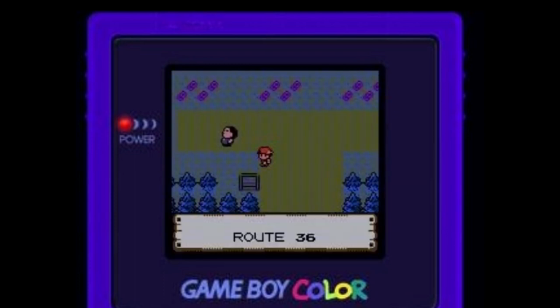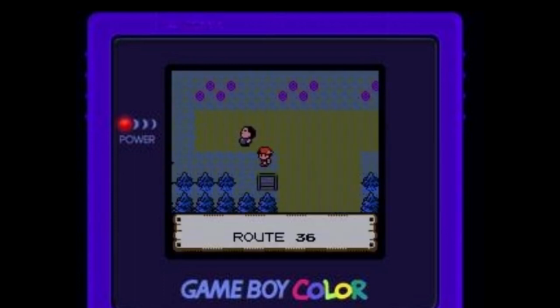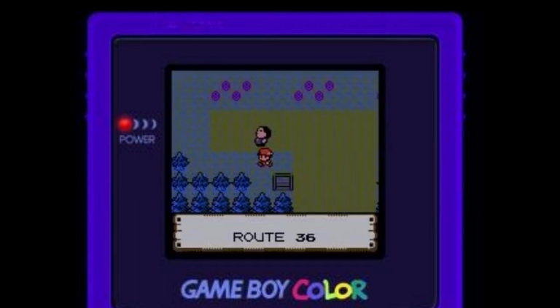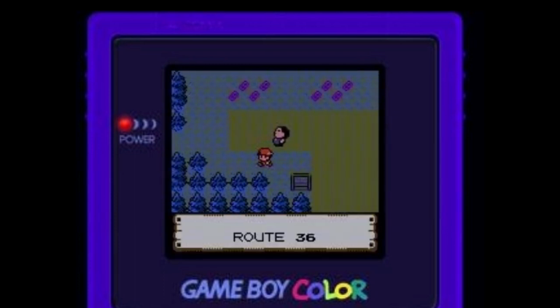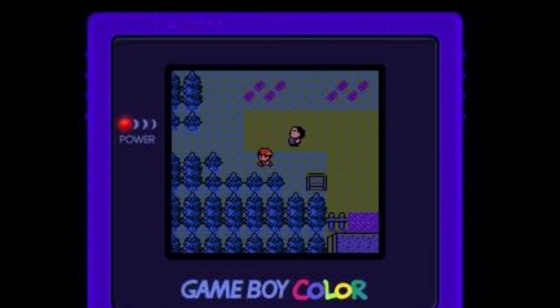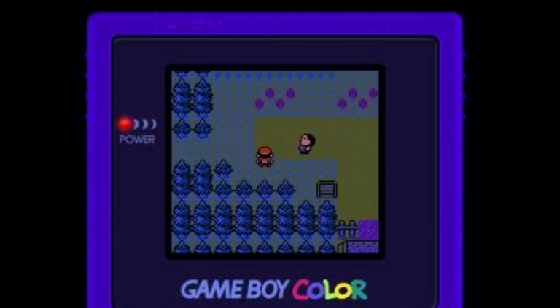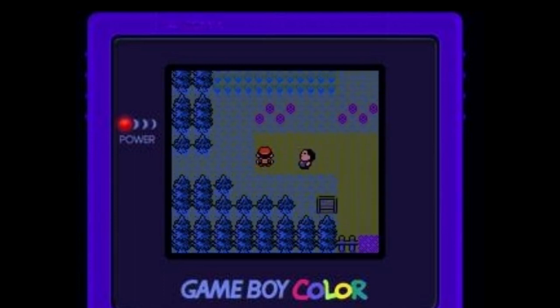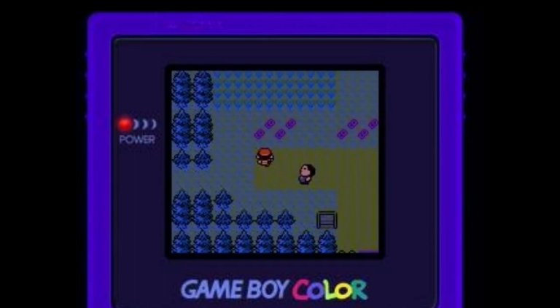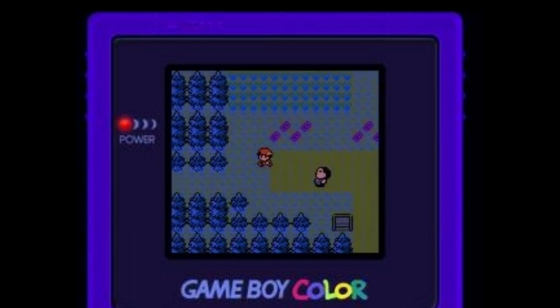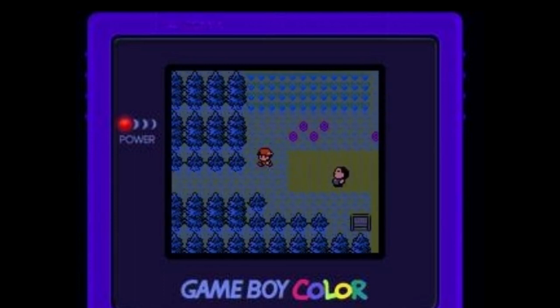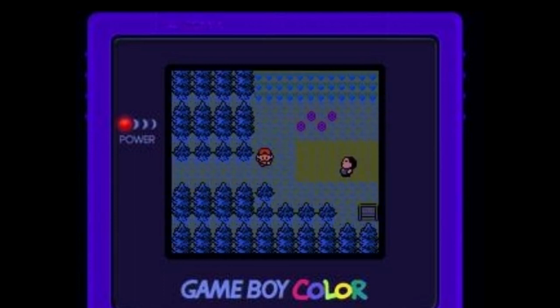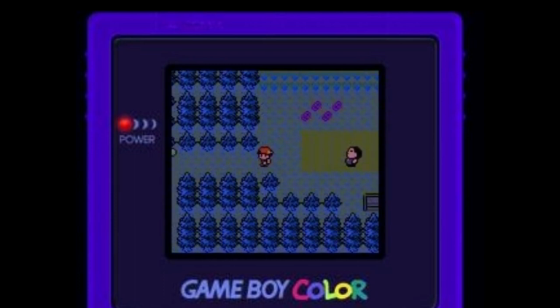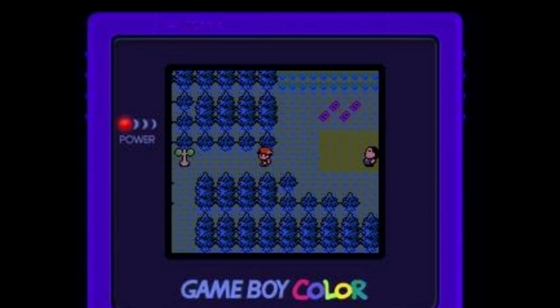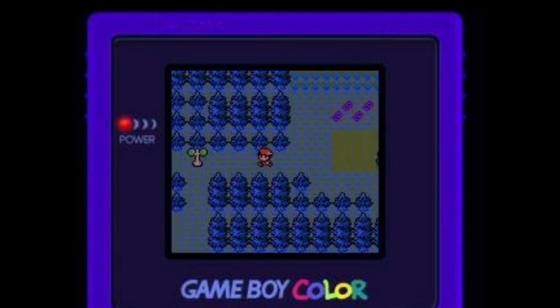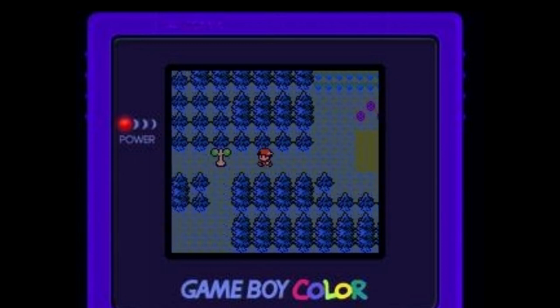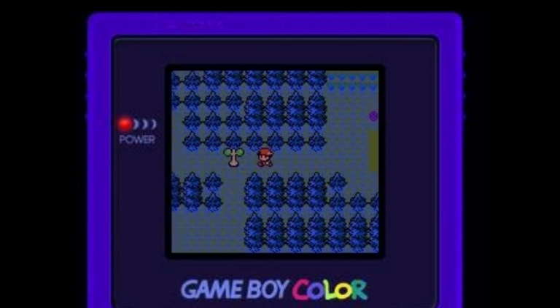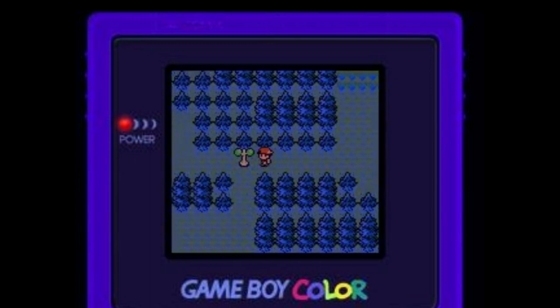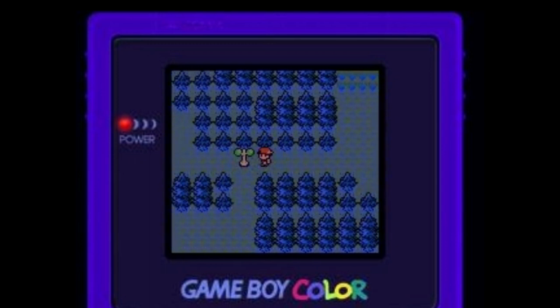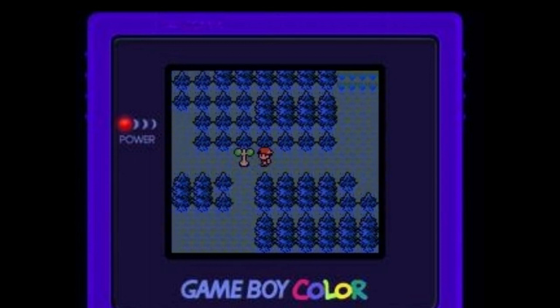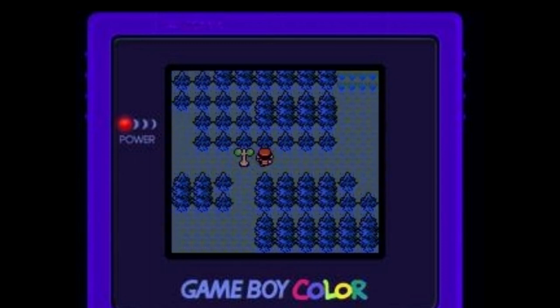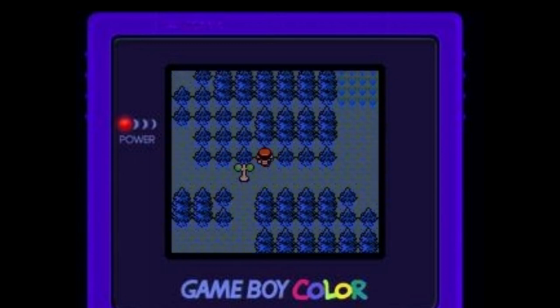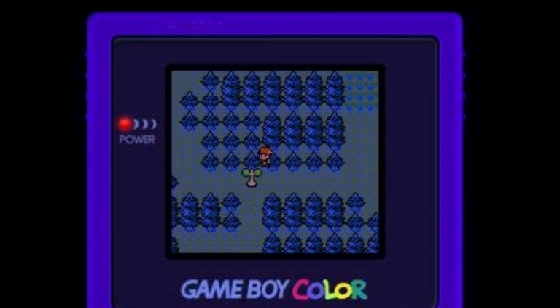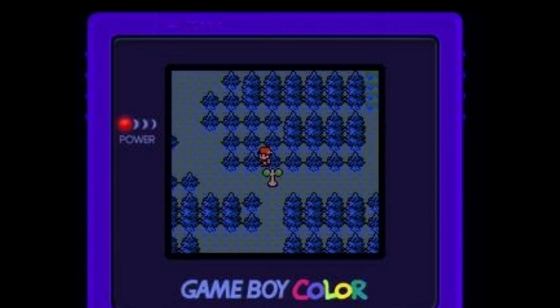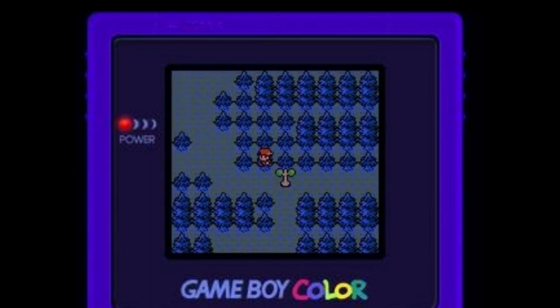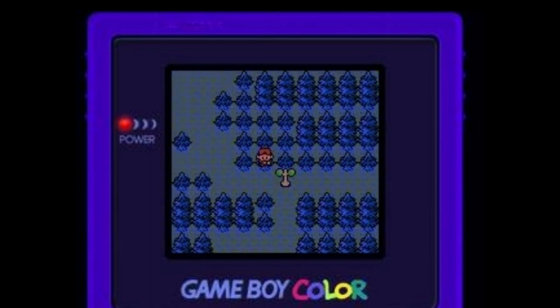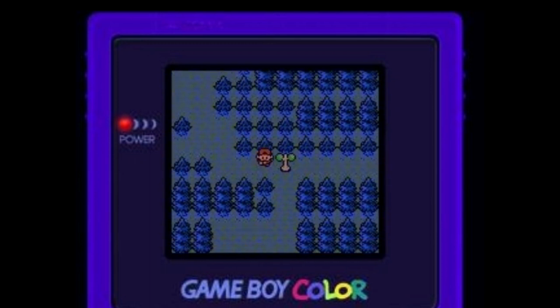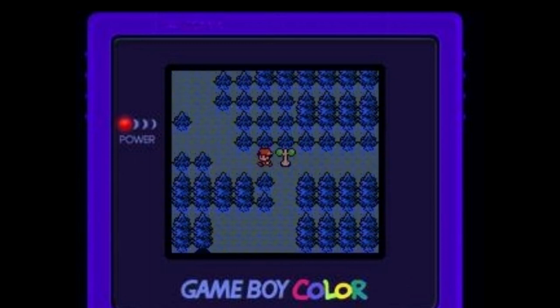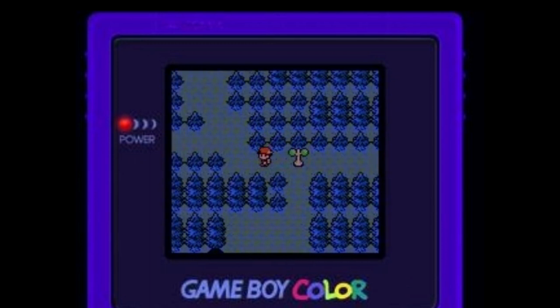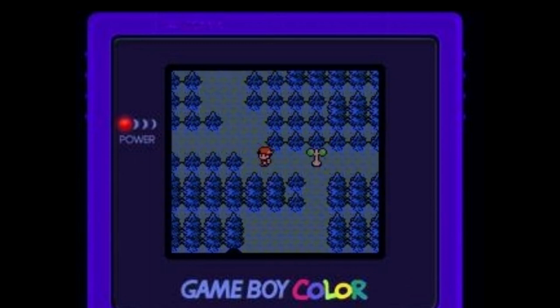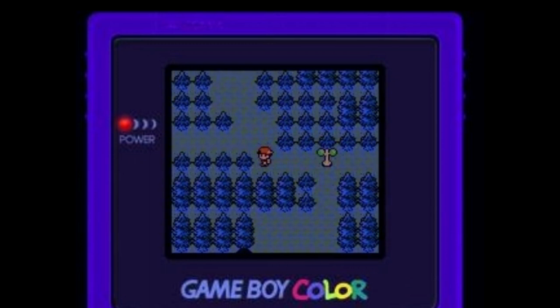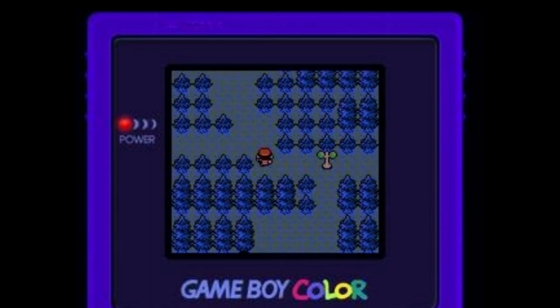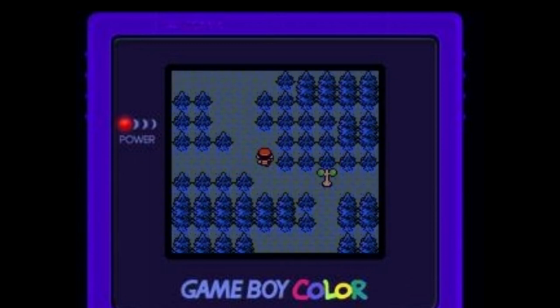Continue left onto Route 36 until you encounter this tree. Use the walk through walls glitch to go around it.